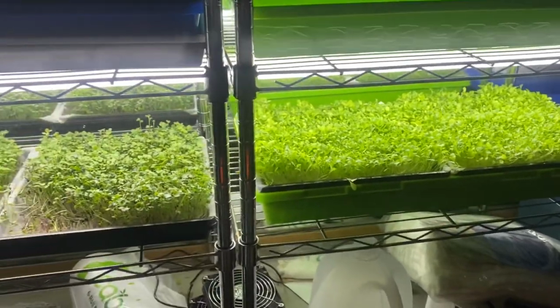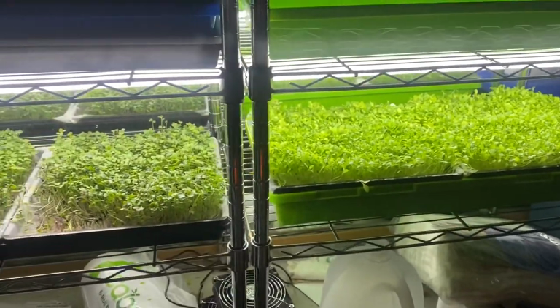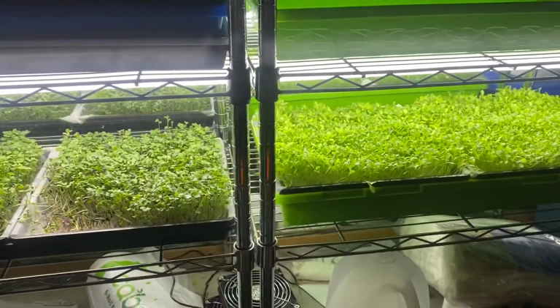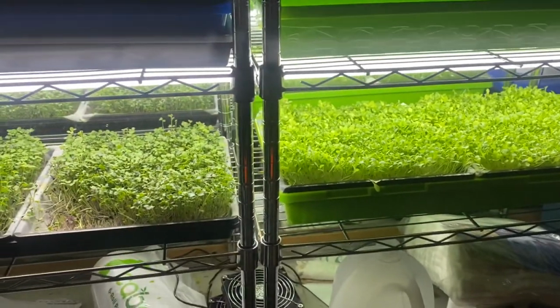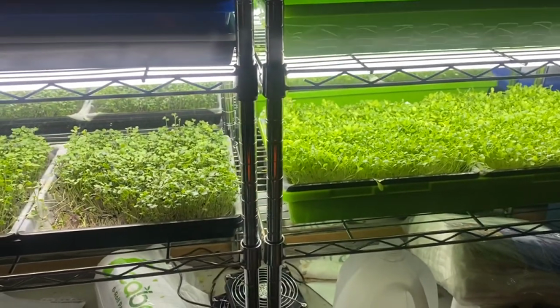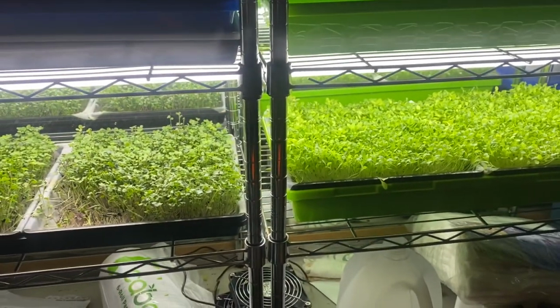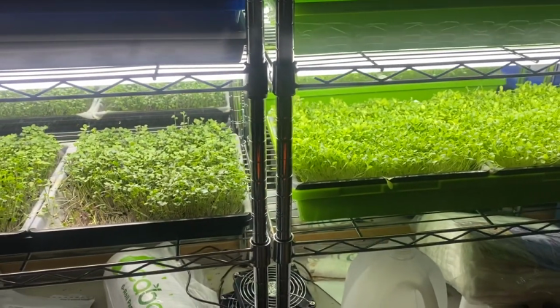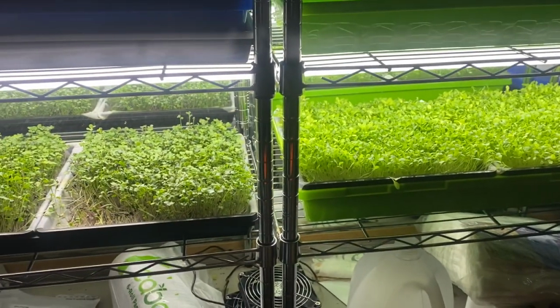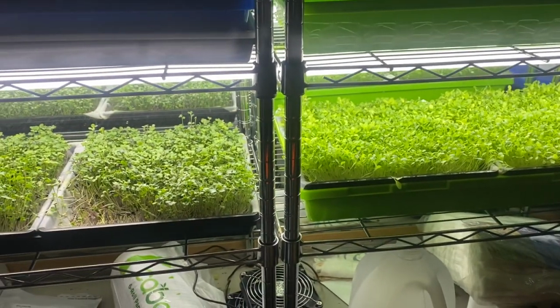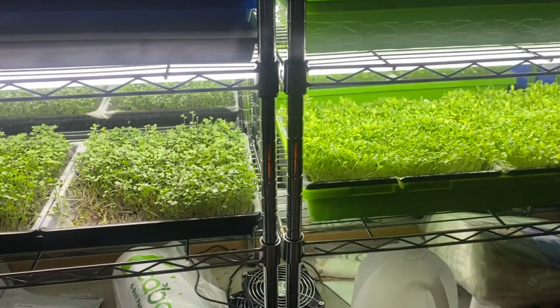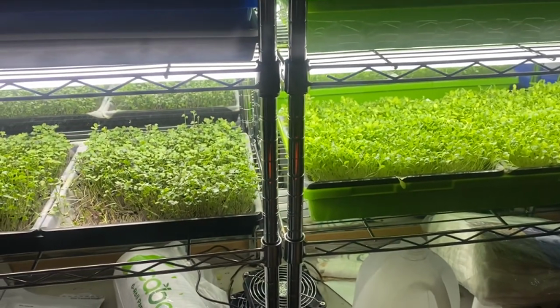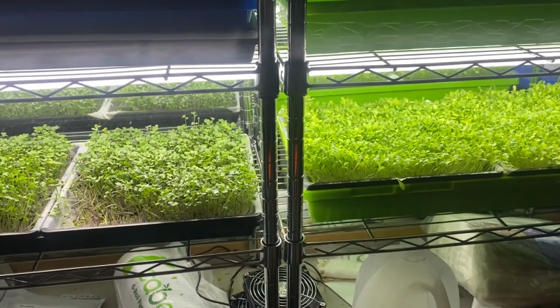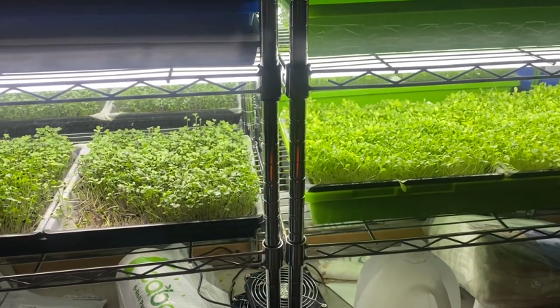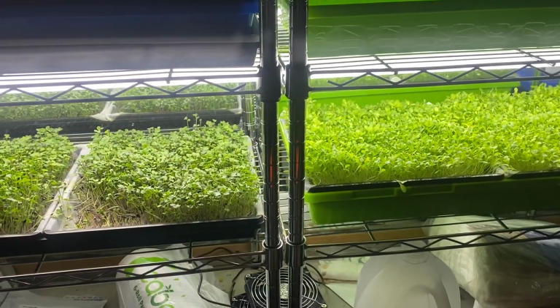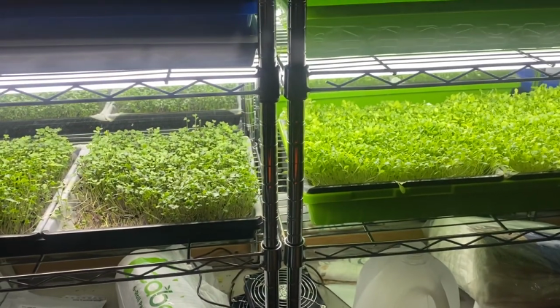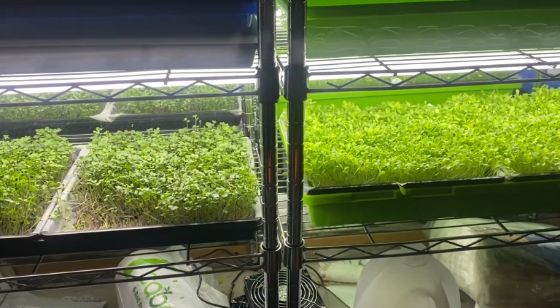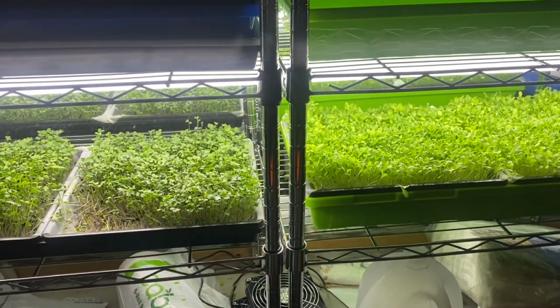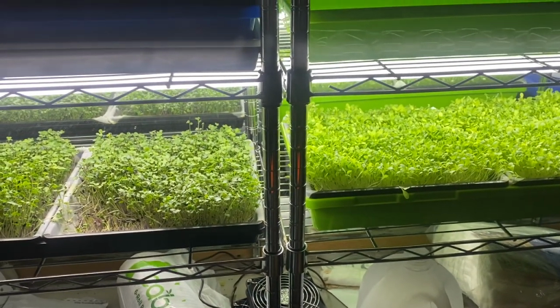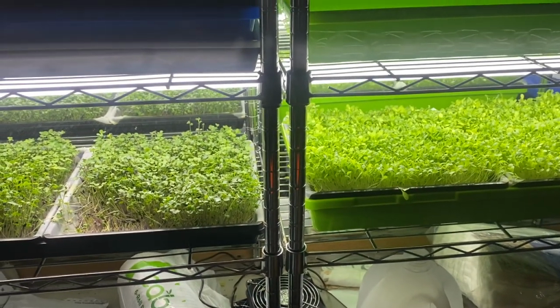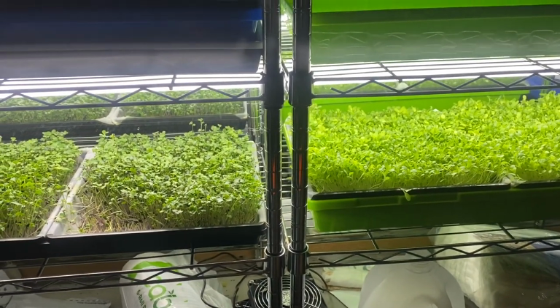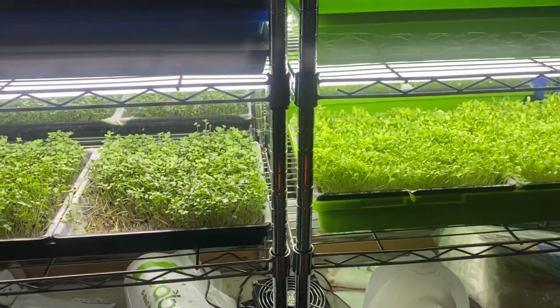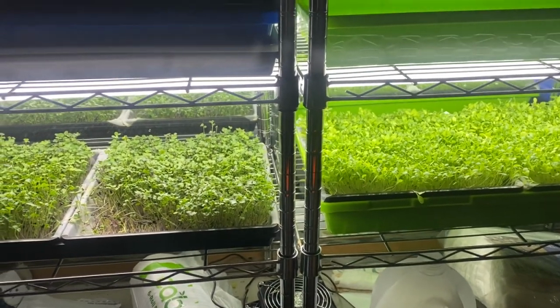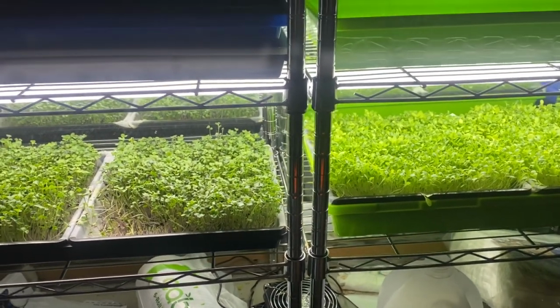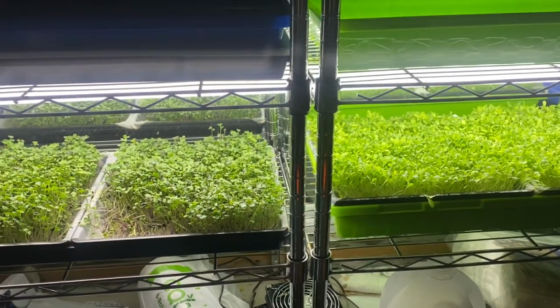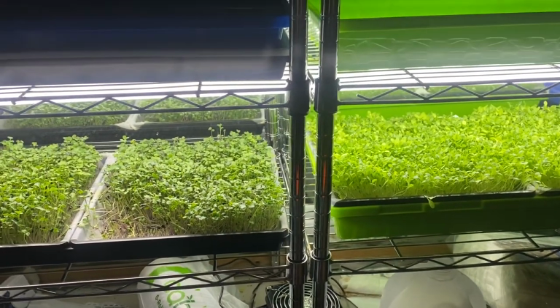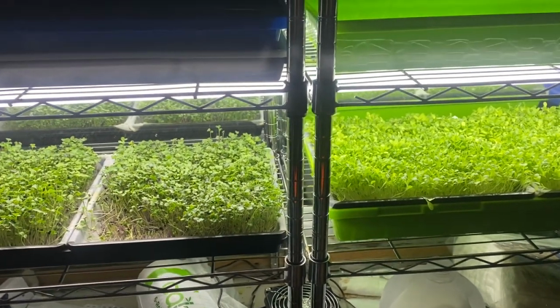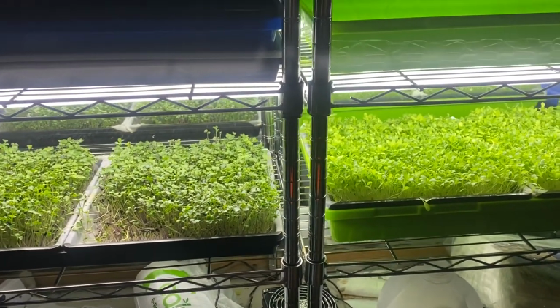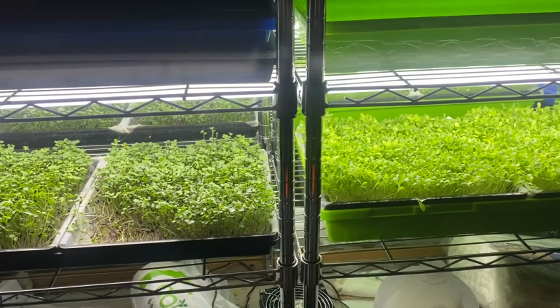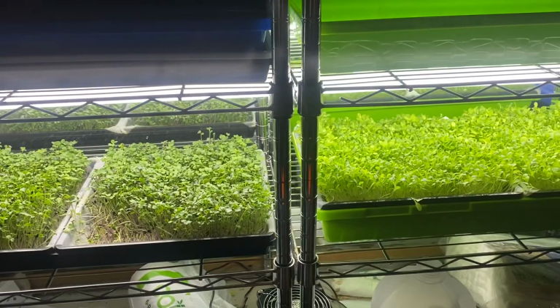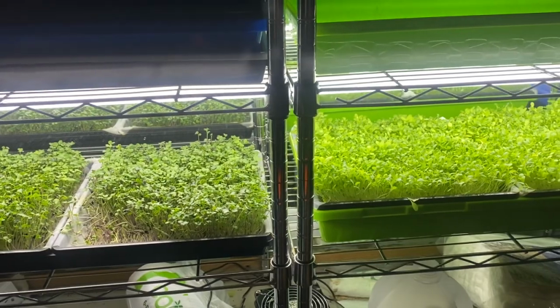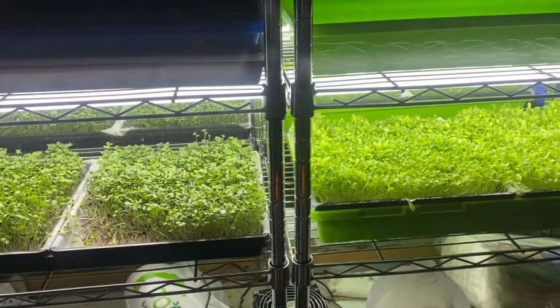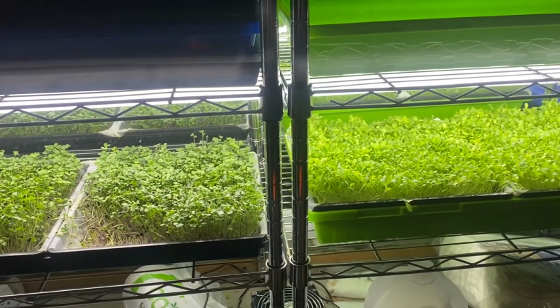Anyway, went way over on this video. Please like, subscribe, and share, and we'll see you on the next one. Grow some microgreens — take your life back.